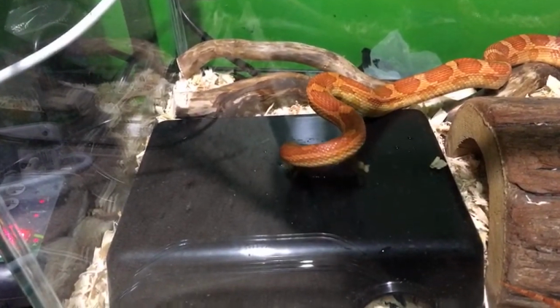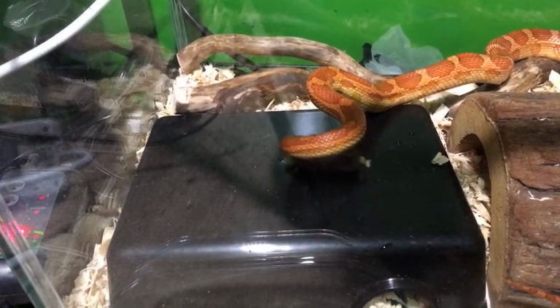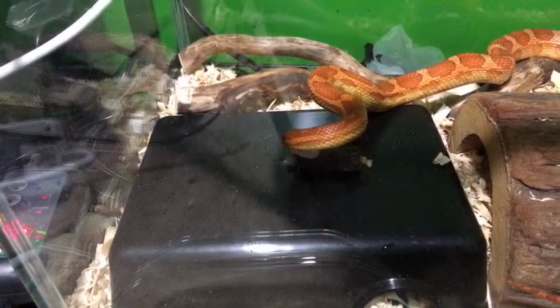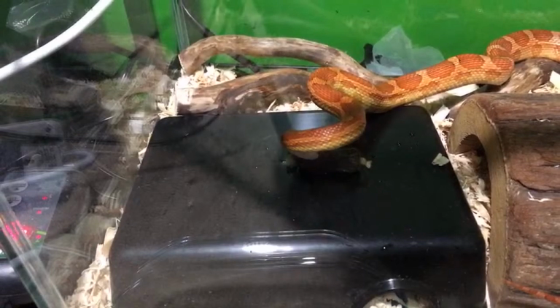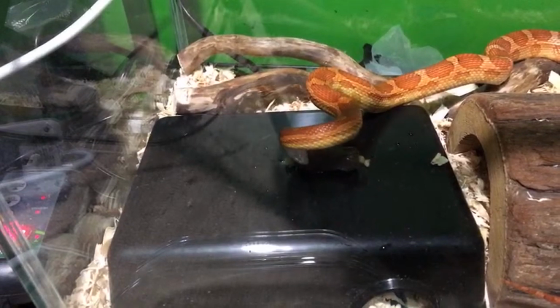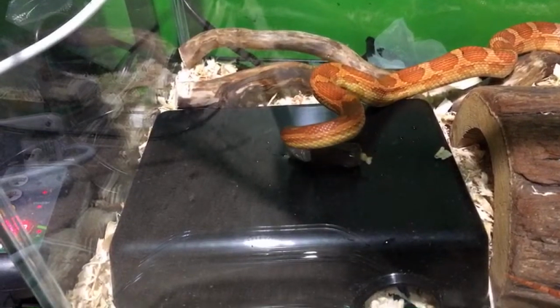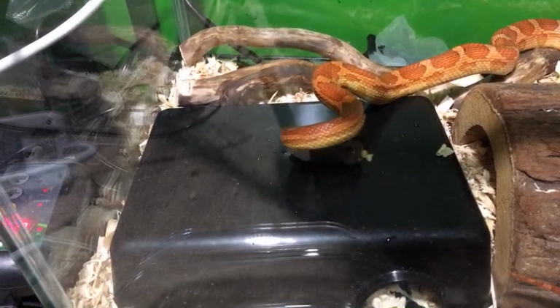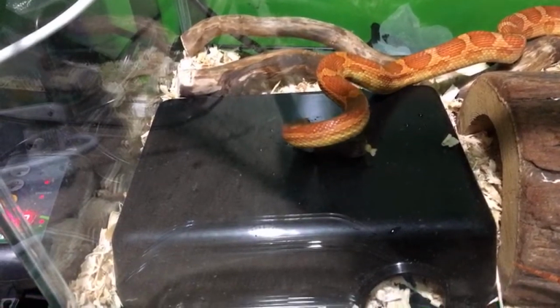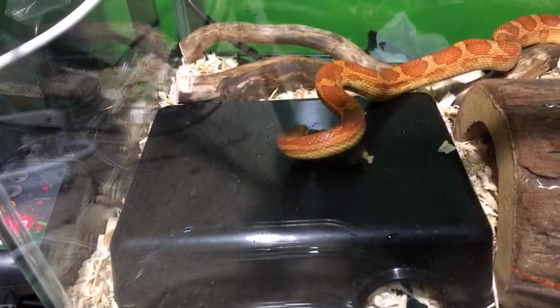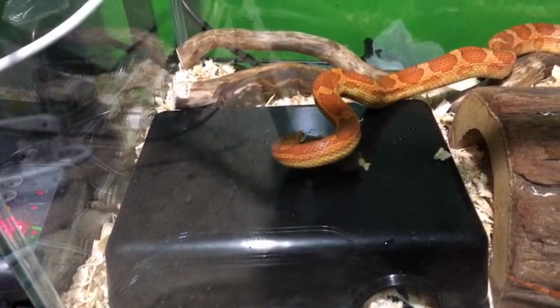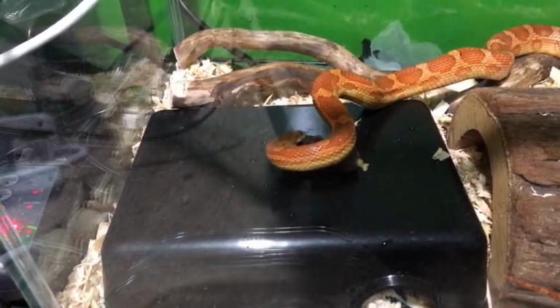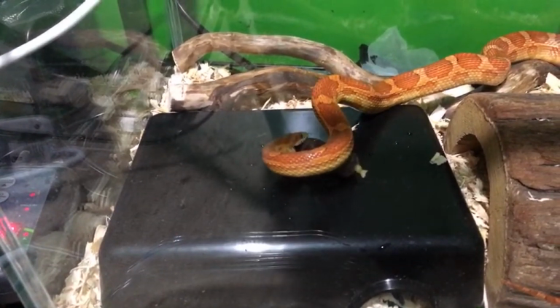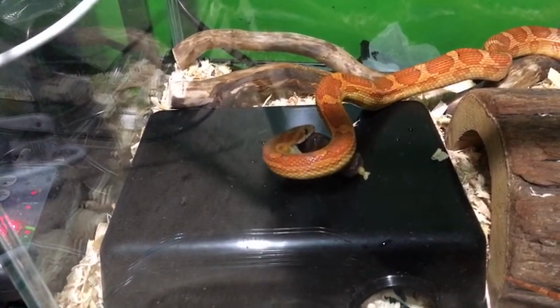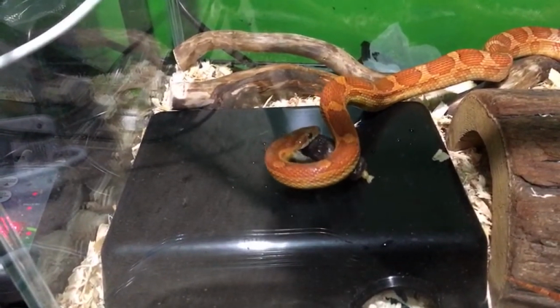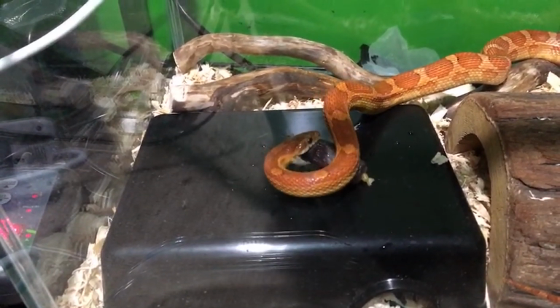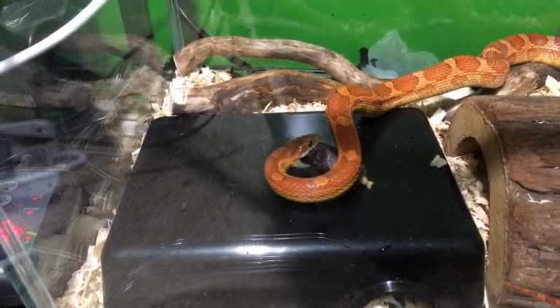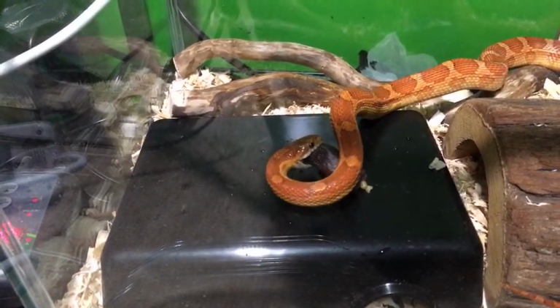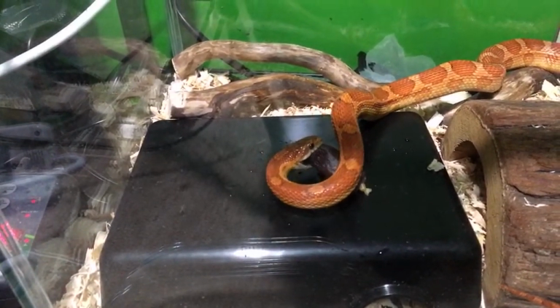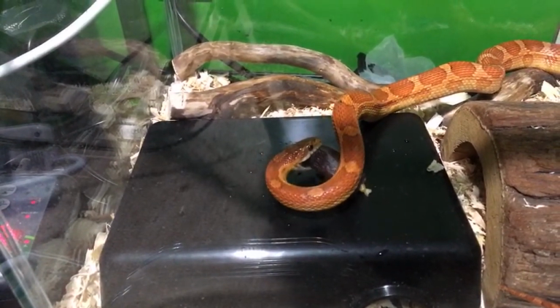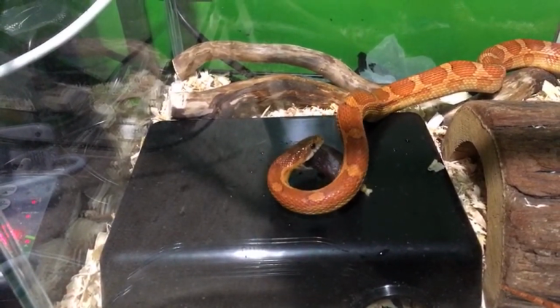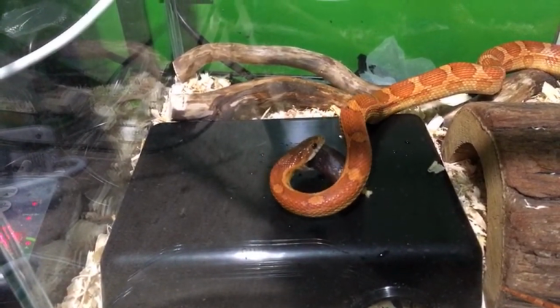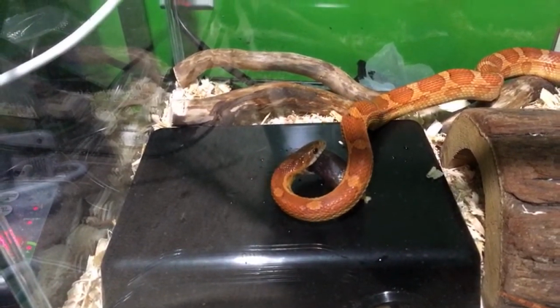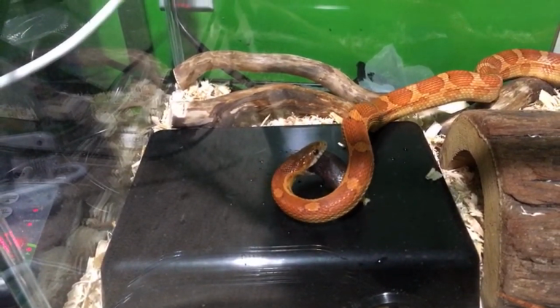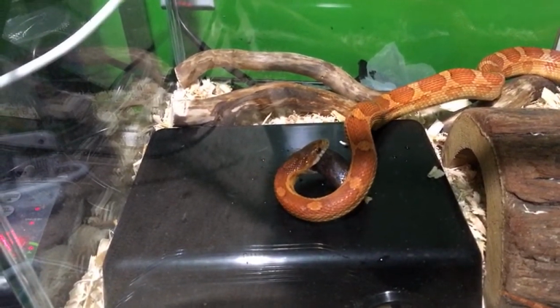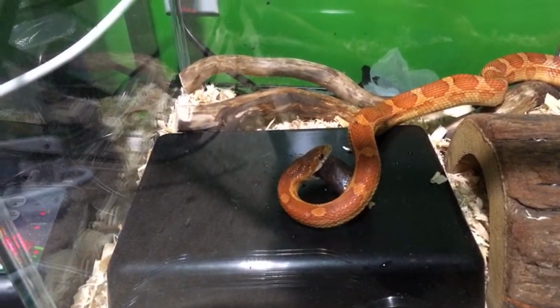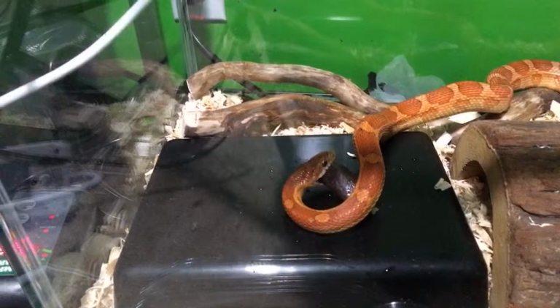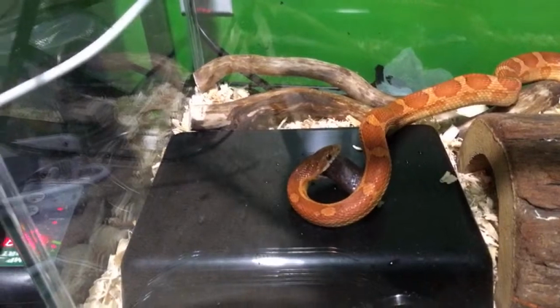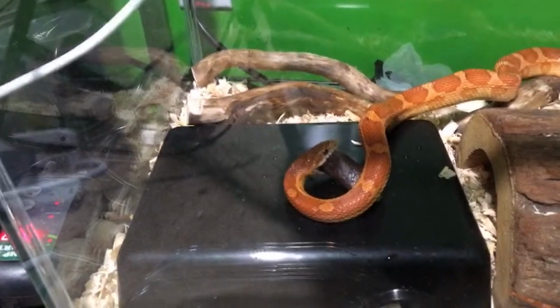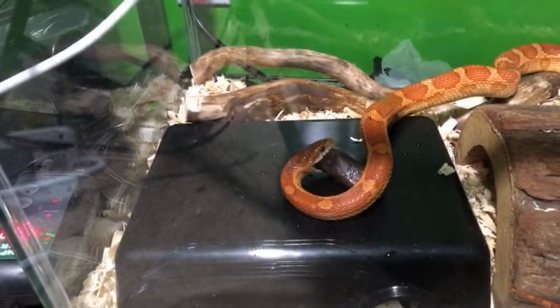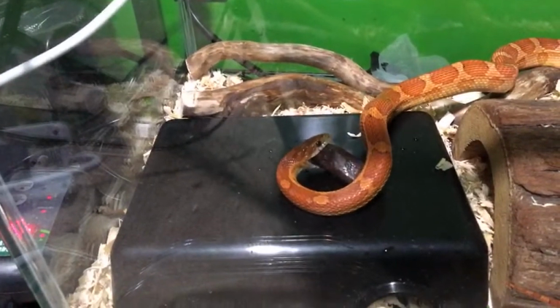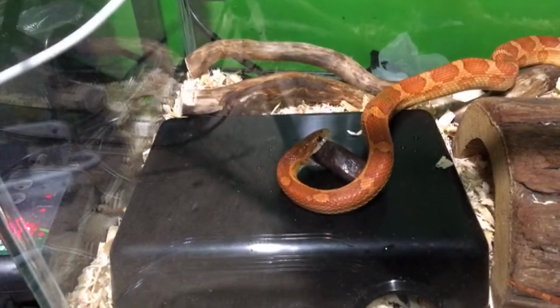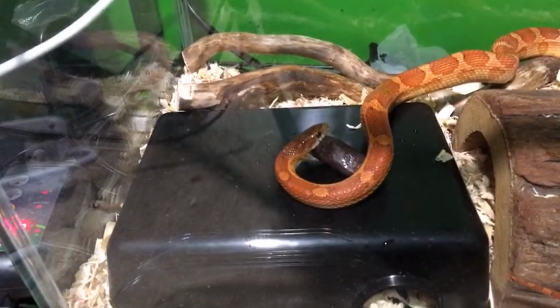Oh, he got it! There goes Reptilink number two going down.